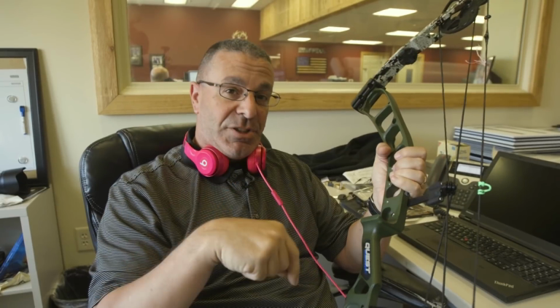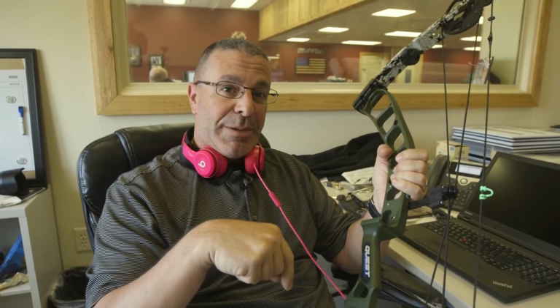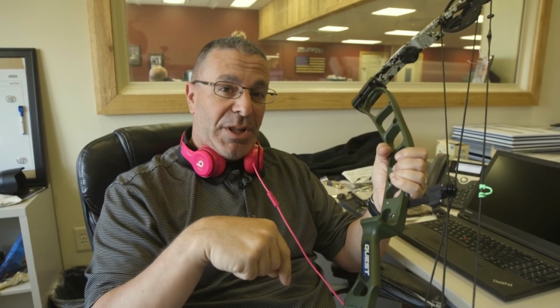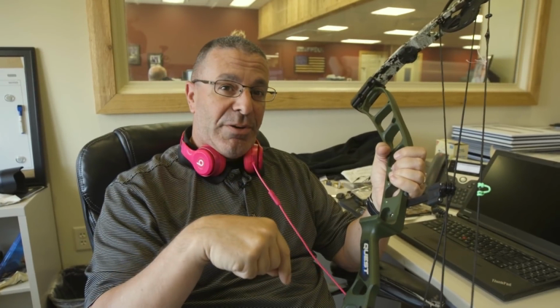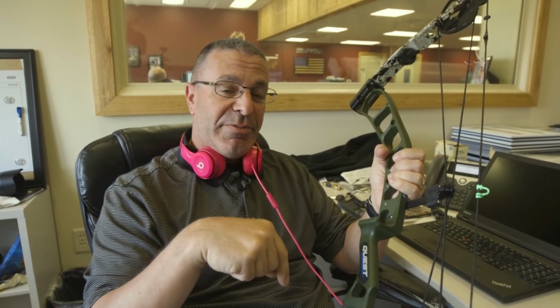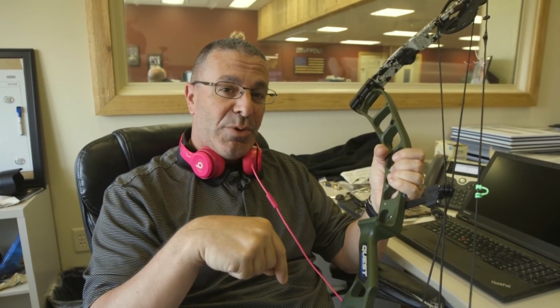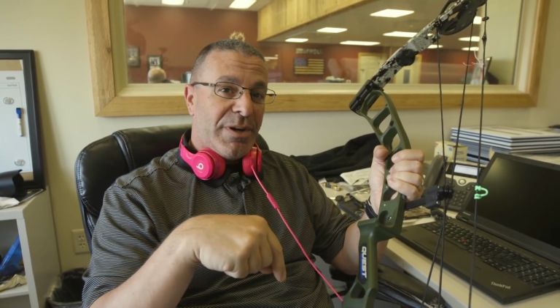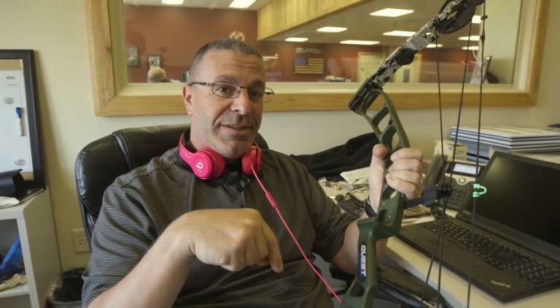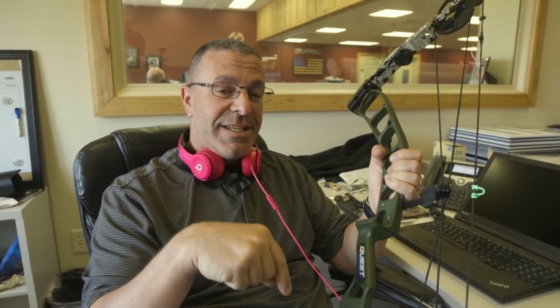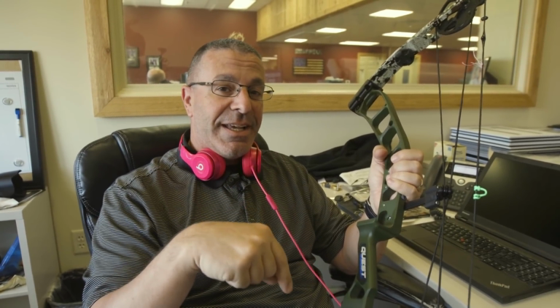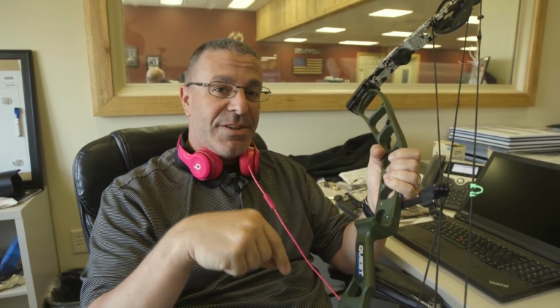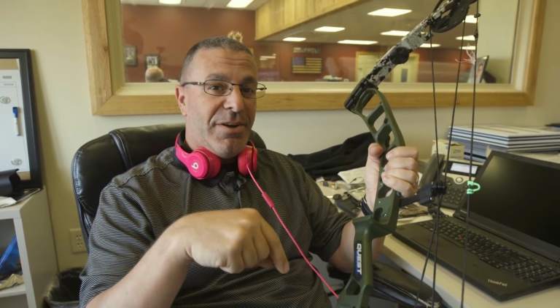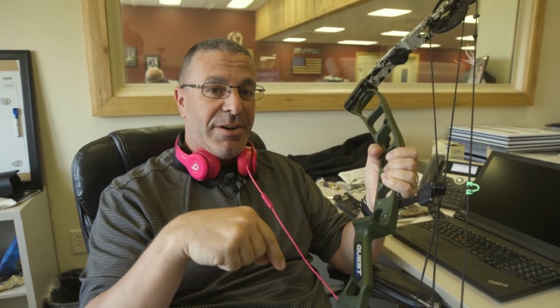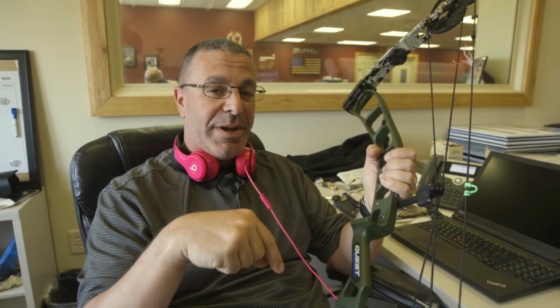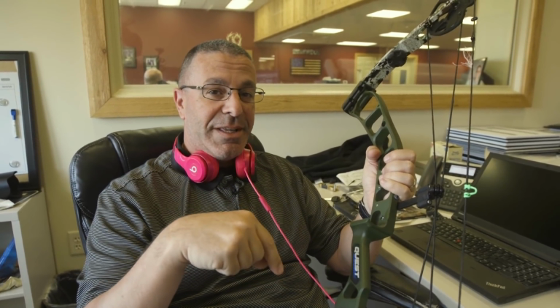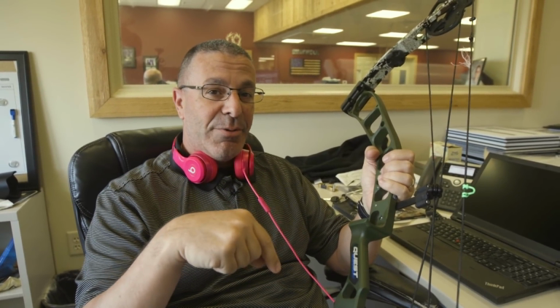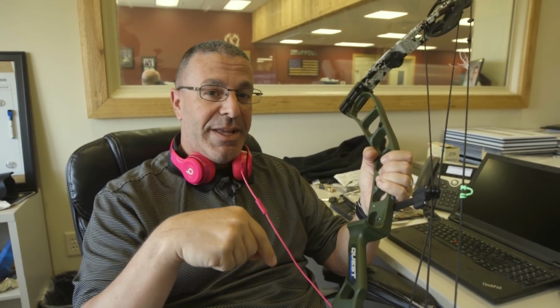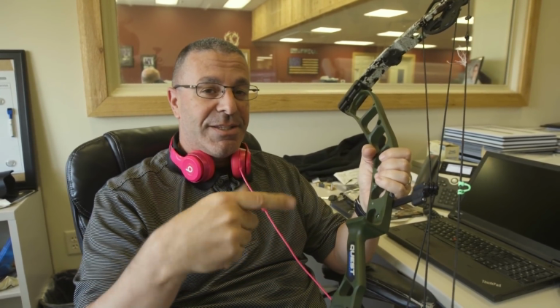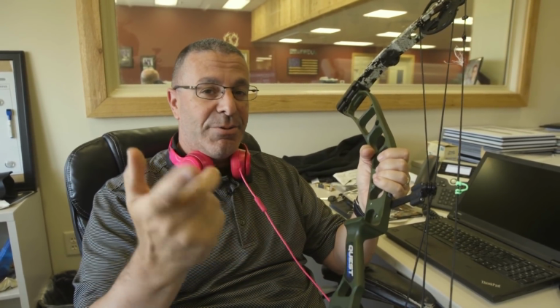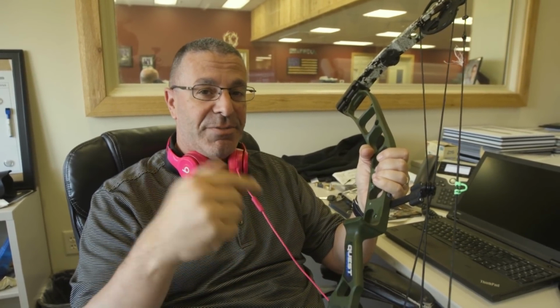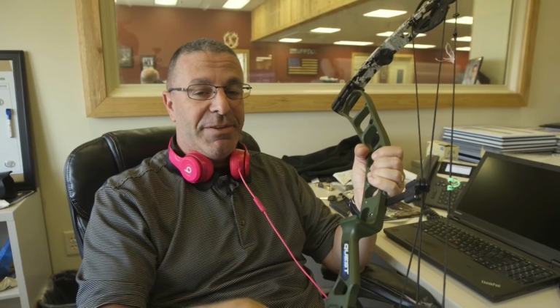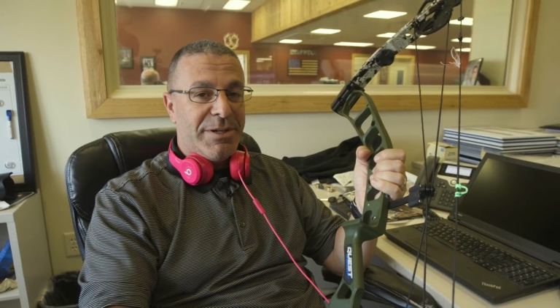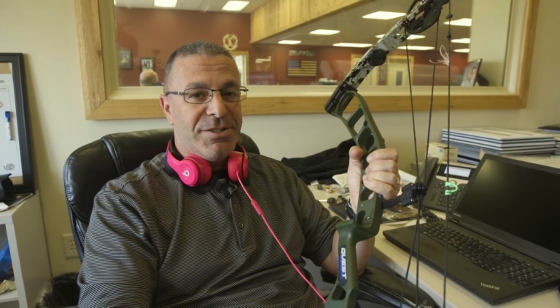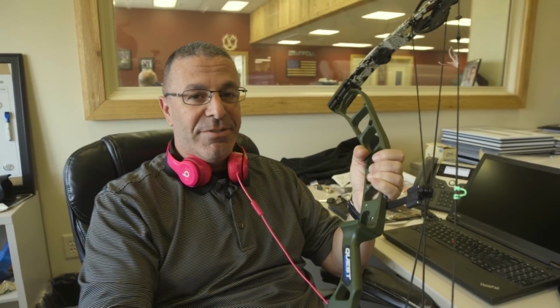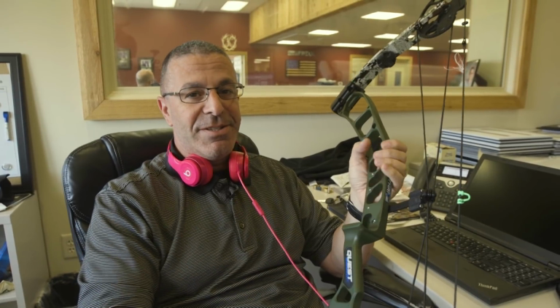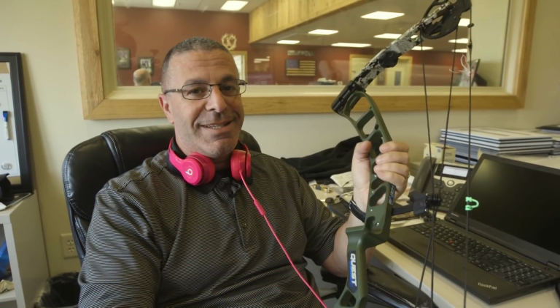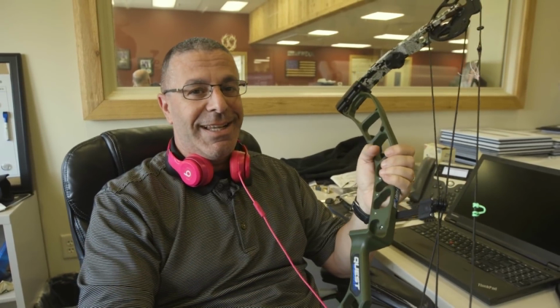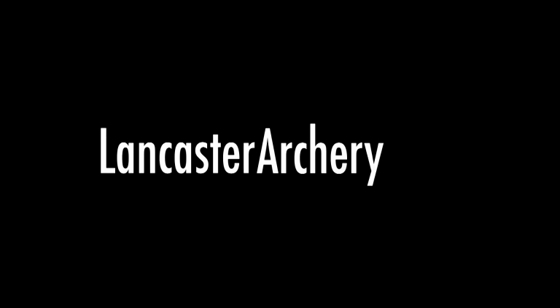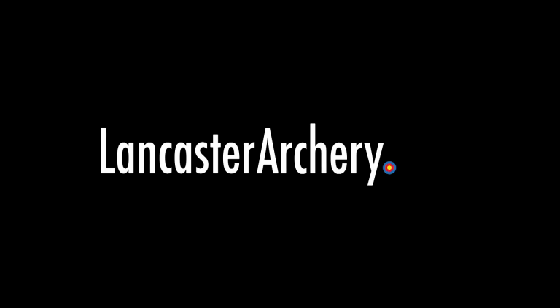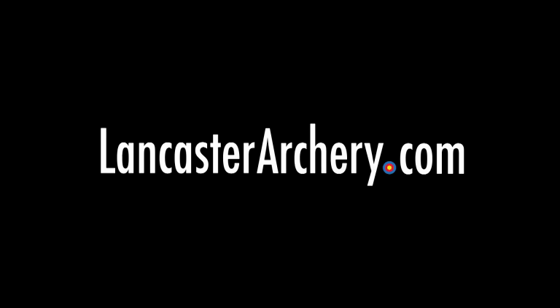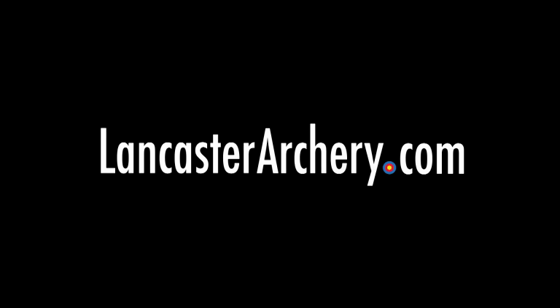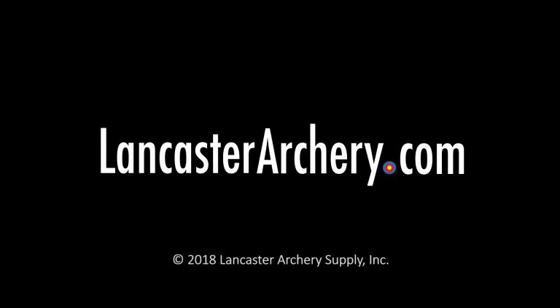Check below for more details on our product giveaway. And as always, if you have any questions, you can visit us at LancasterArchery.com.